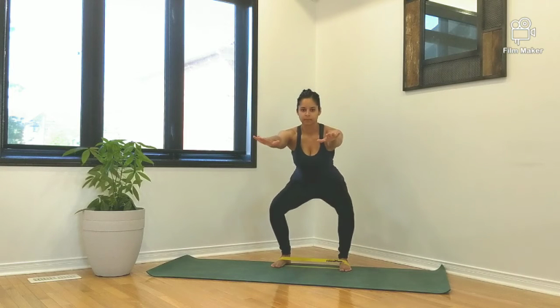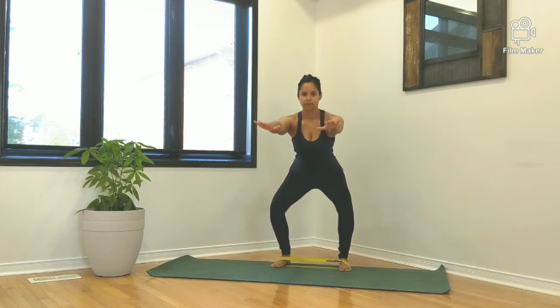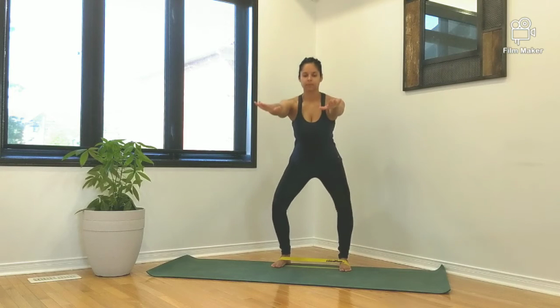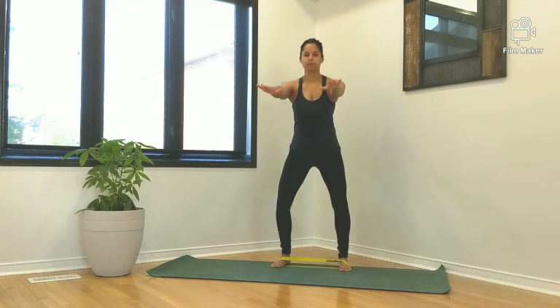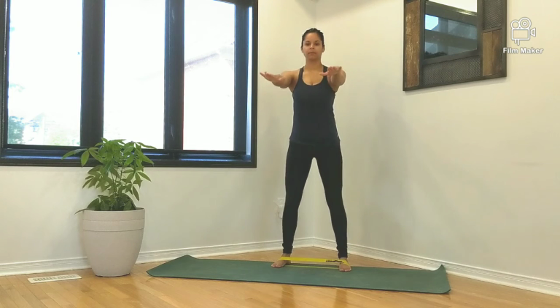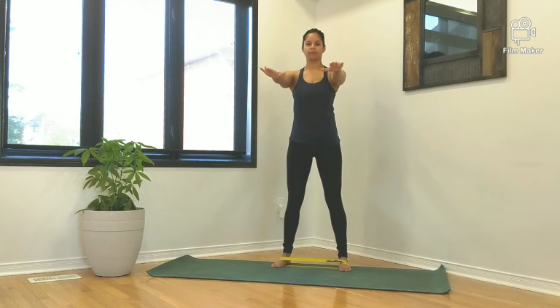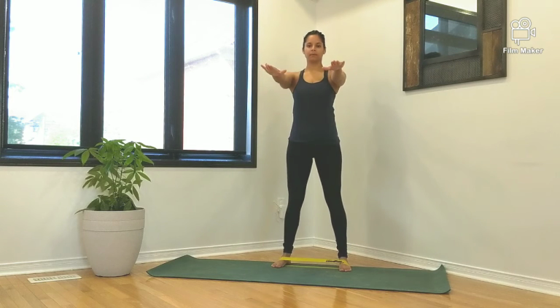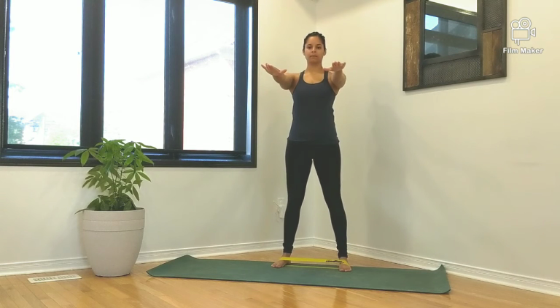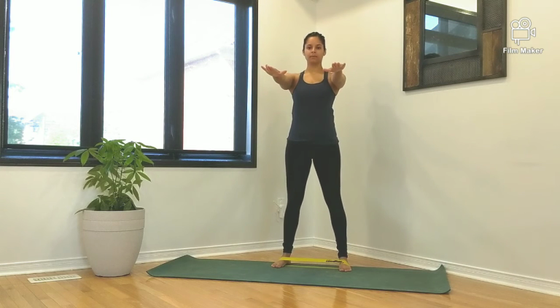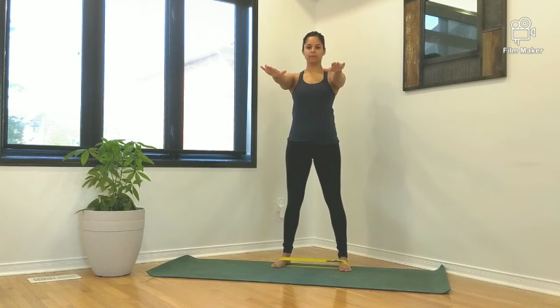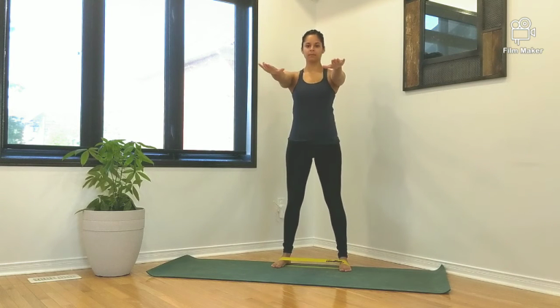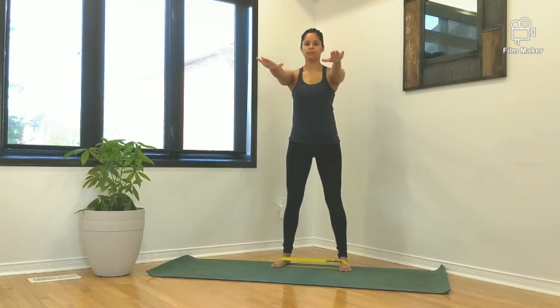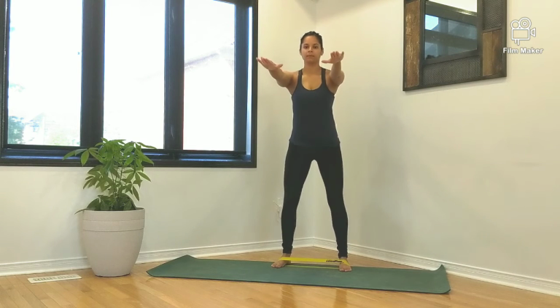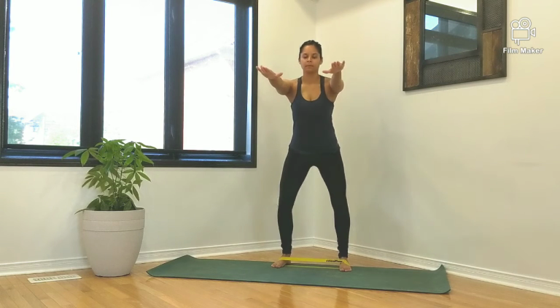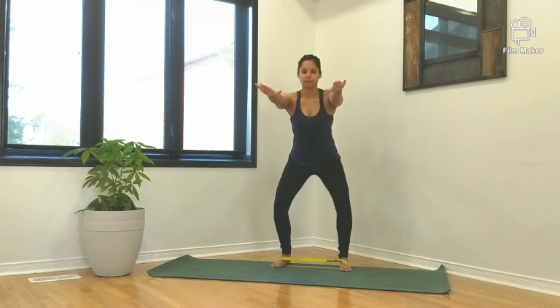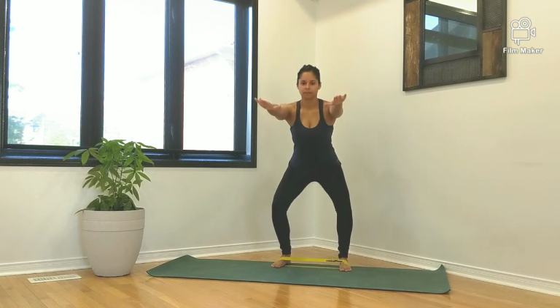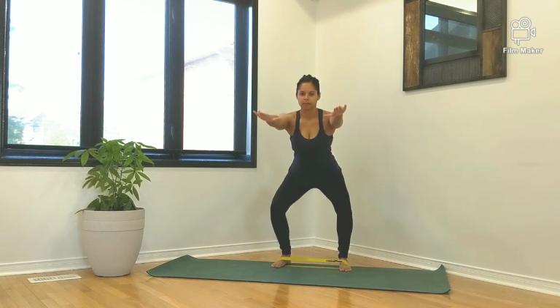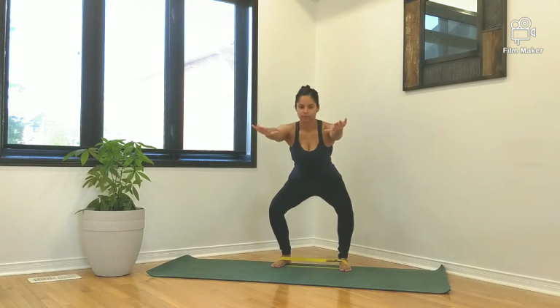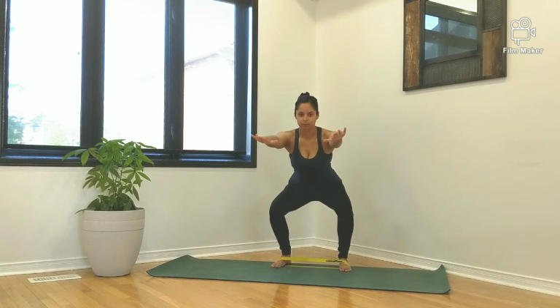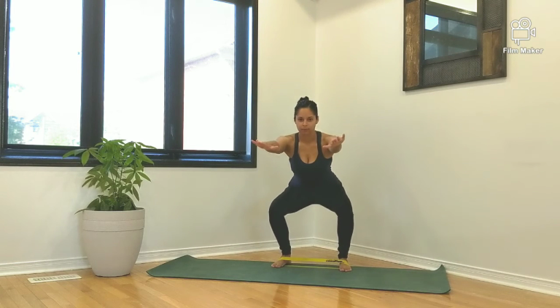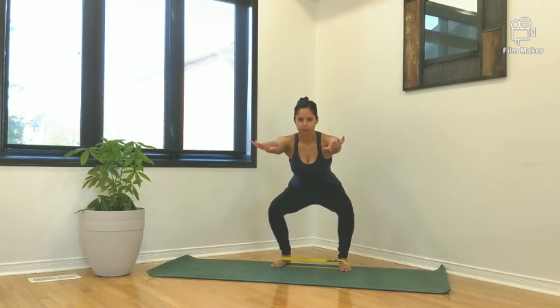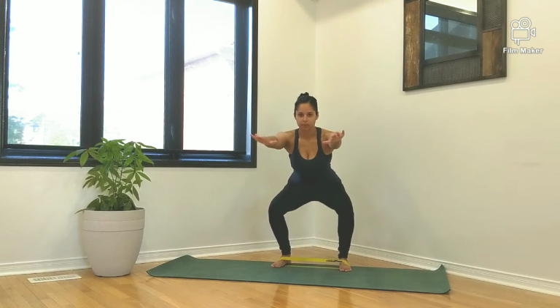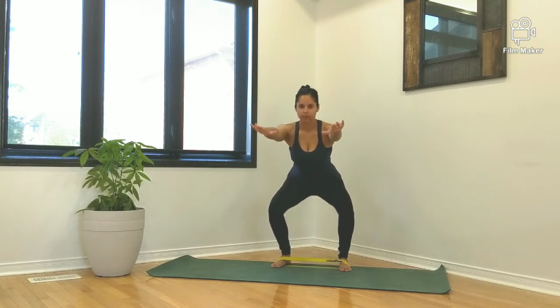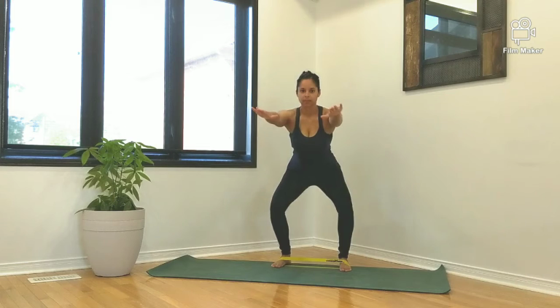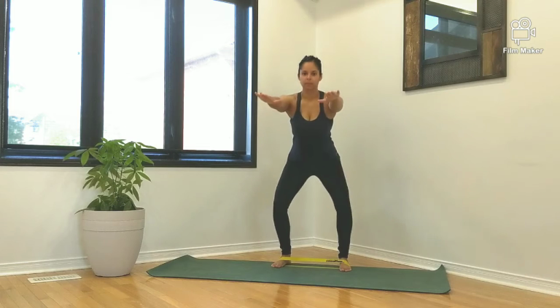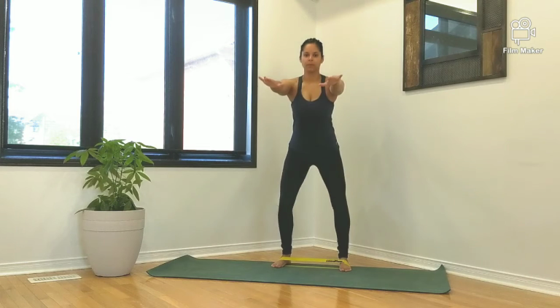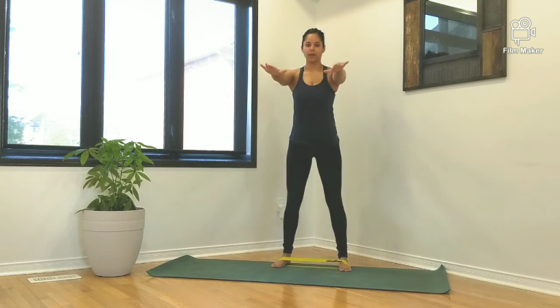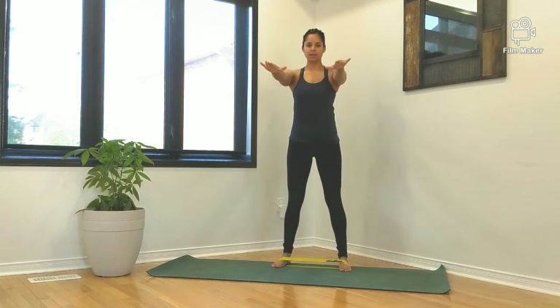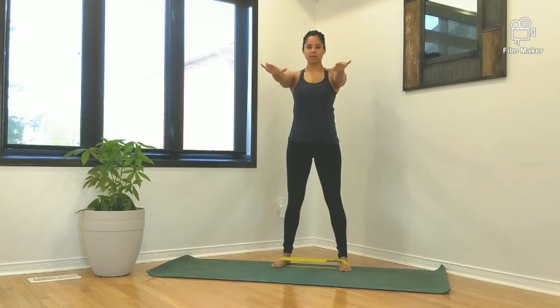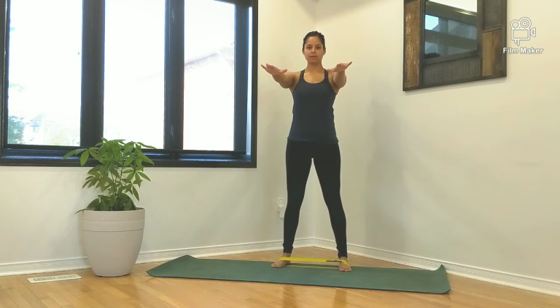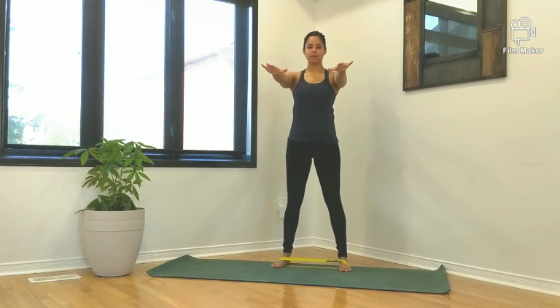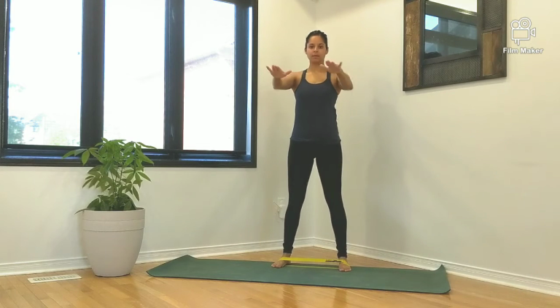Lower into the squat by performing a hip hinge, drawing the hips back as if sitting into a chair.